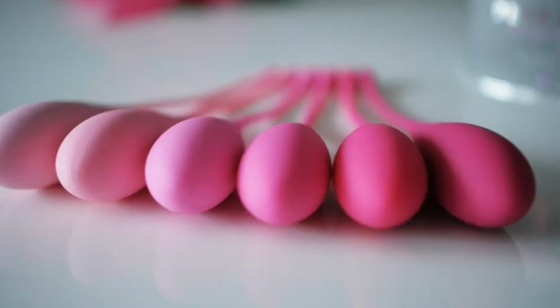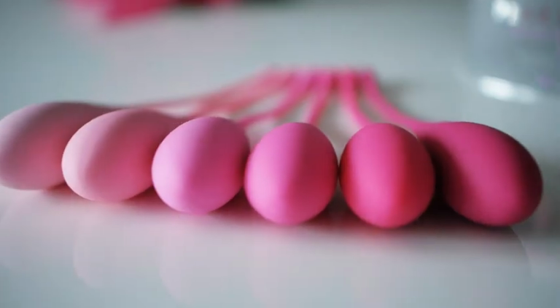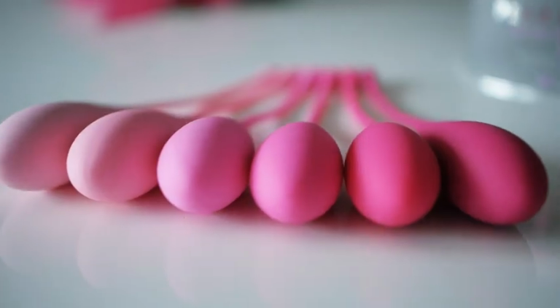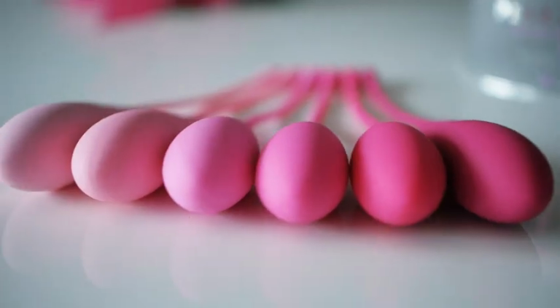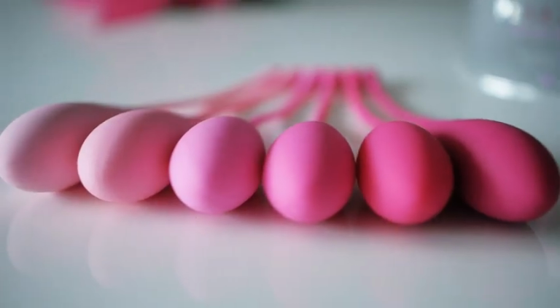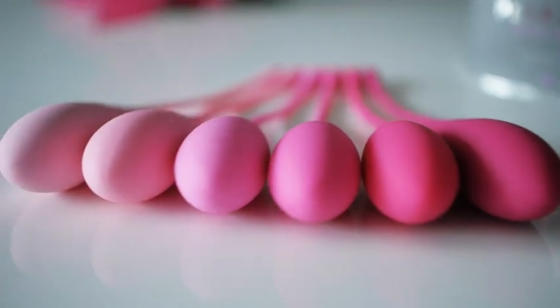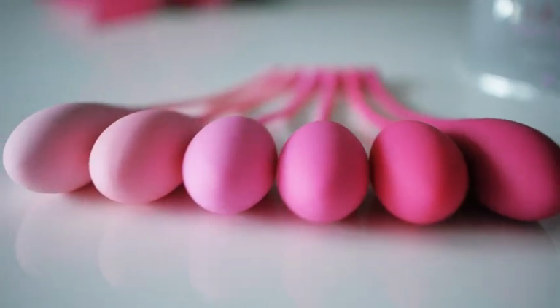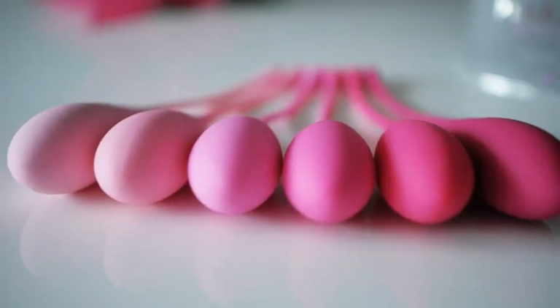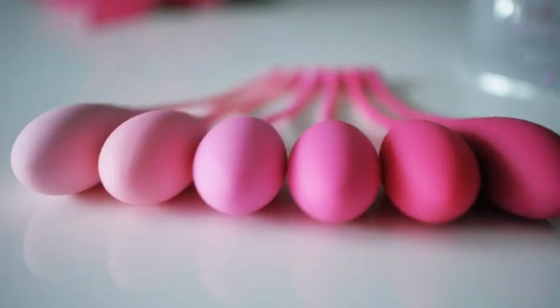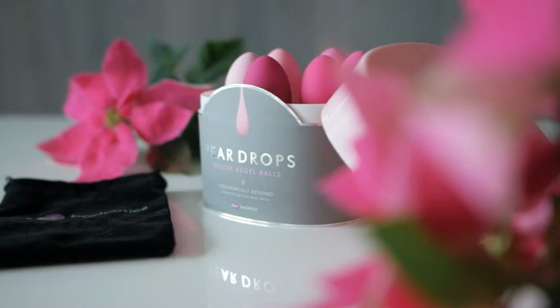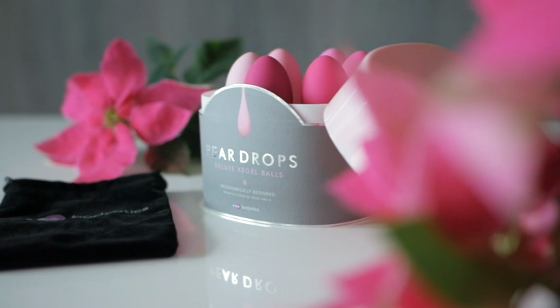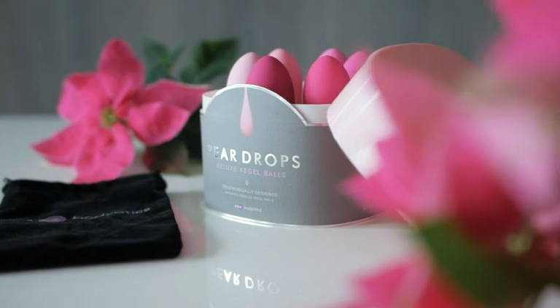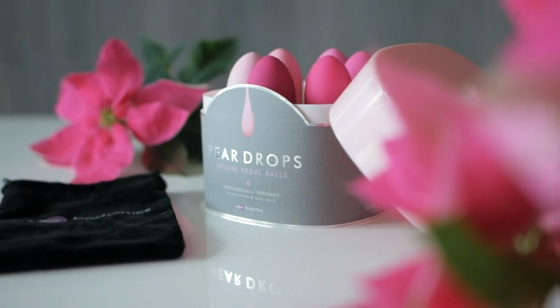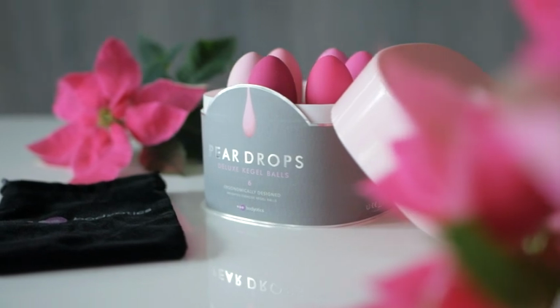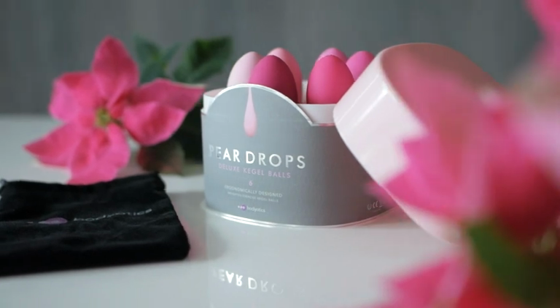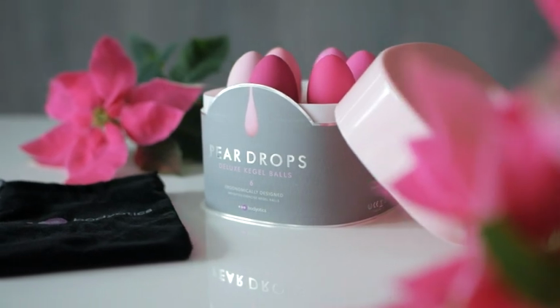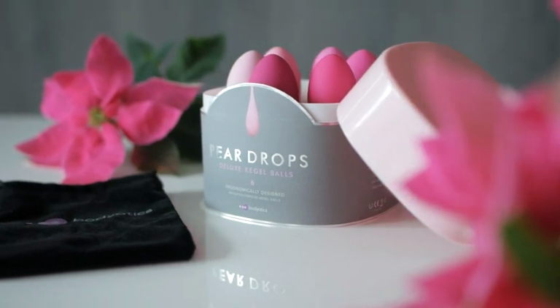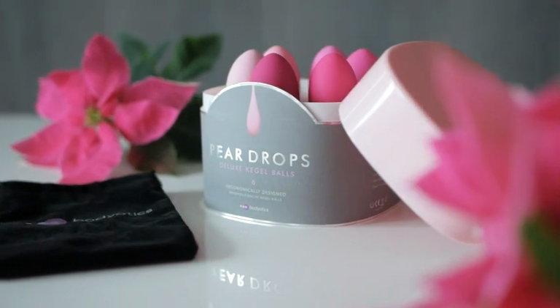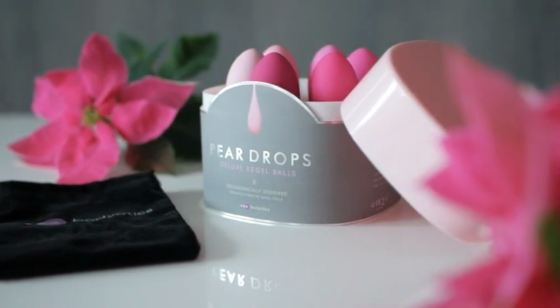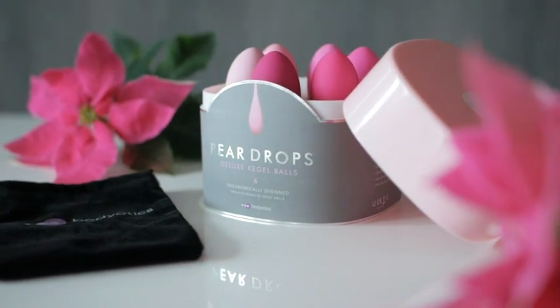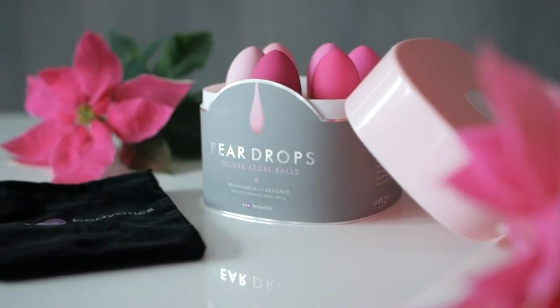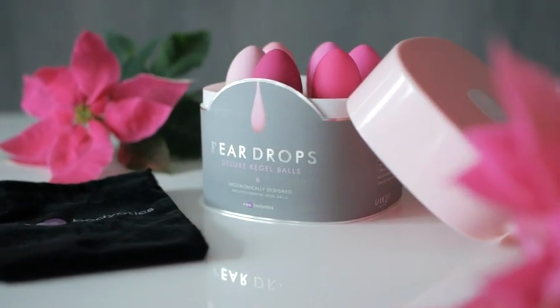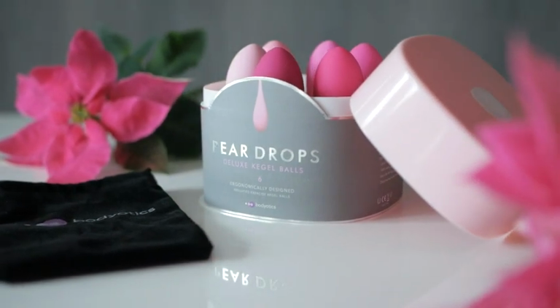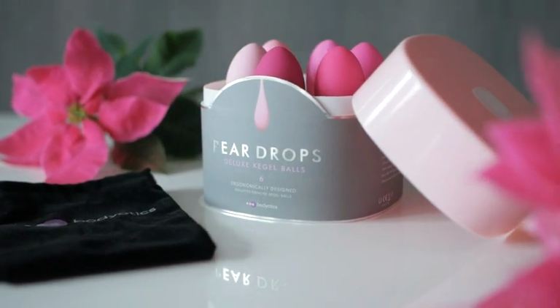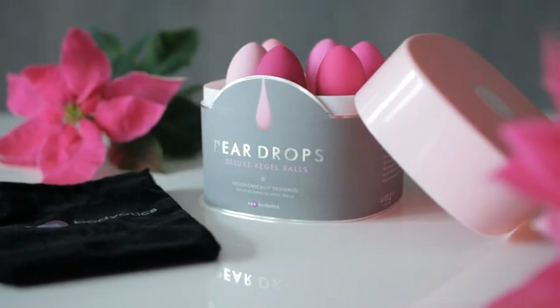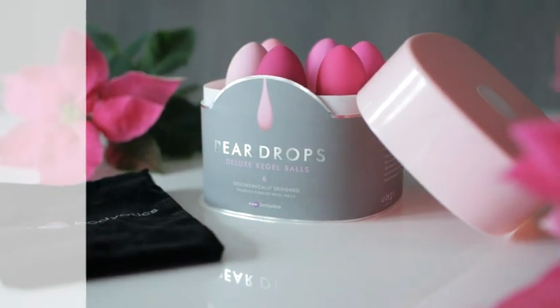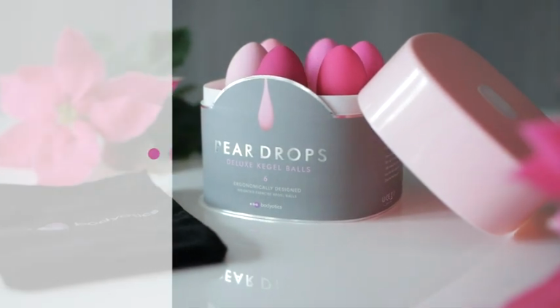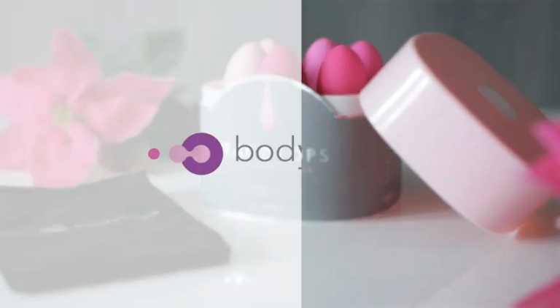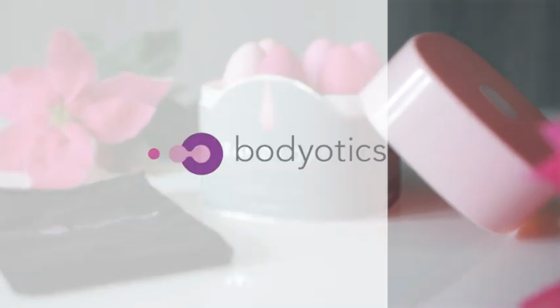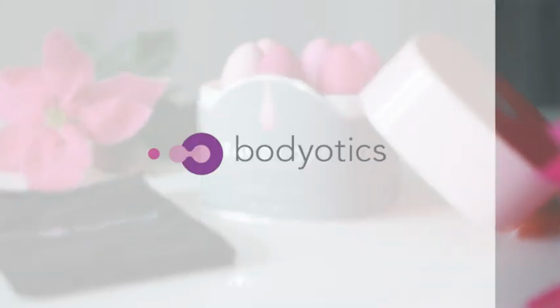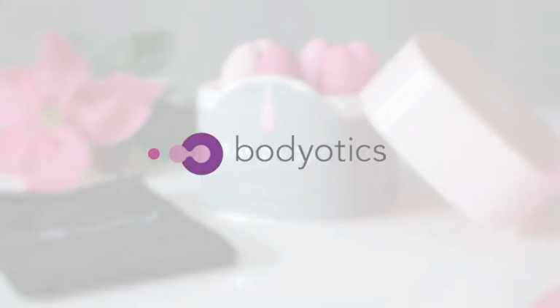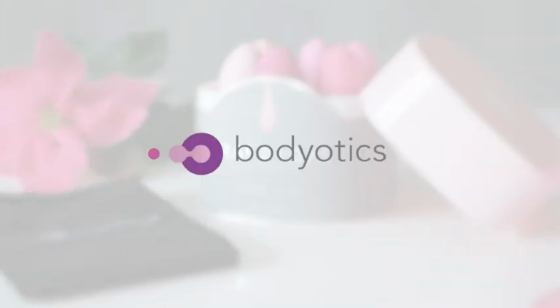Bodiotics Kegel Trainer. For a life without limits. Your future self will thank you.